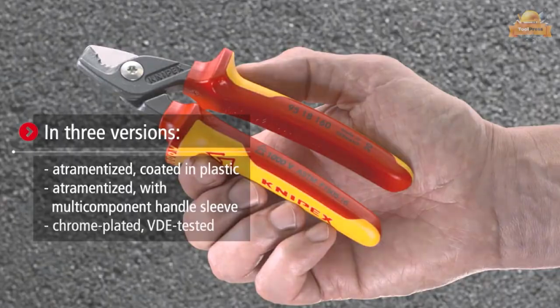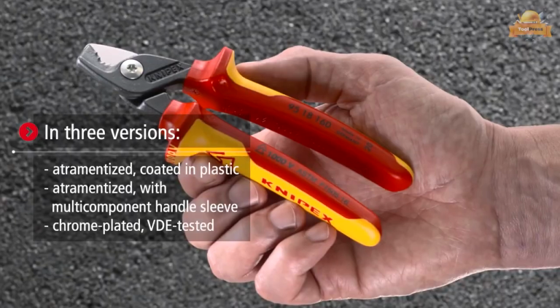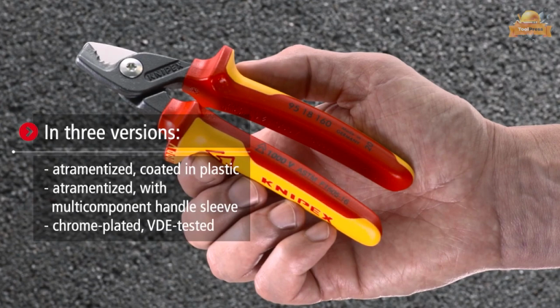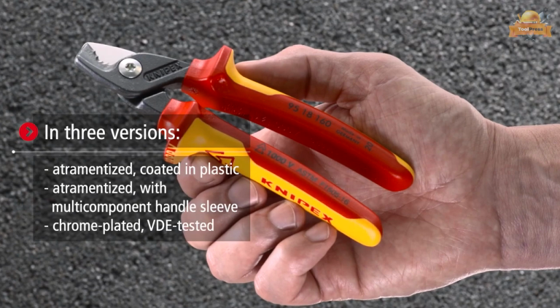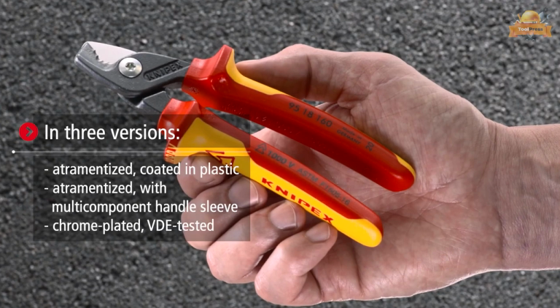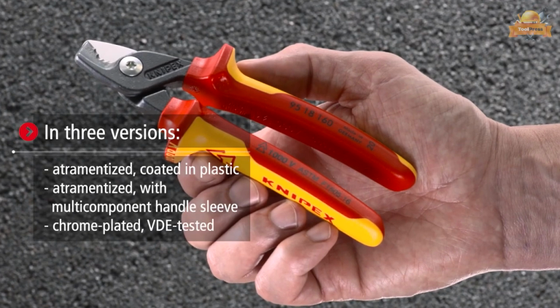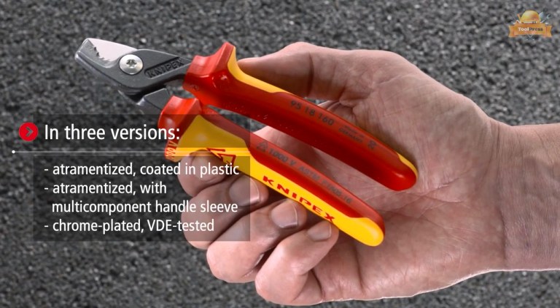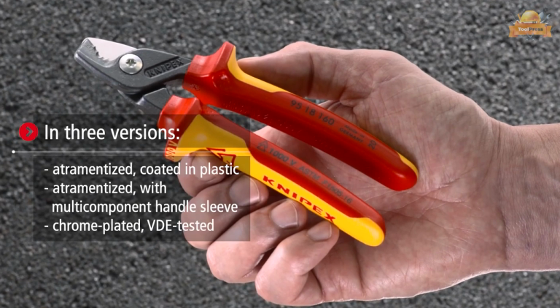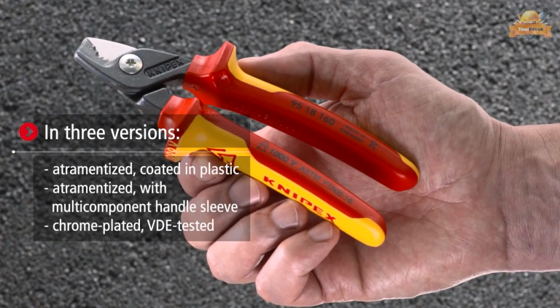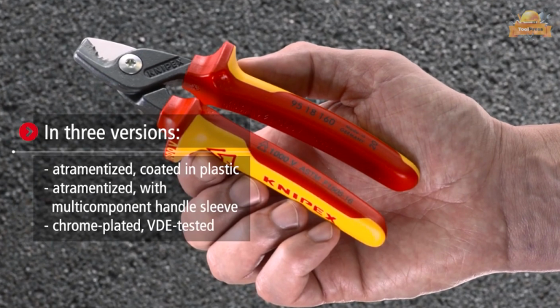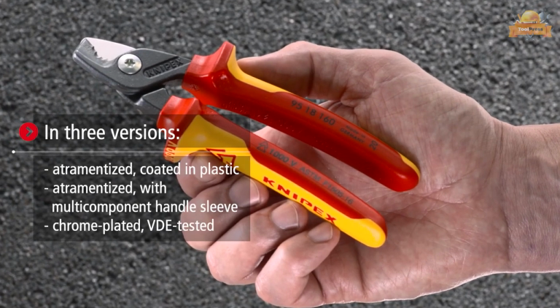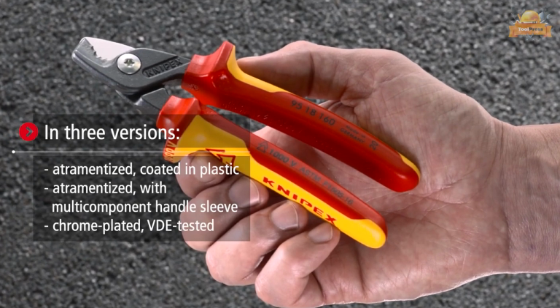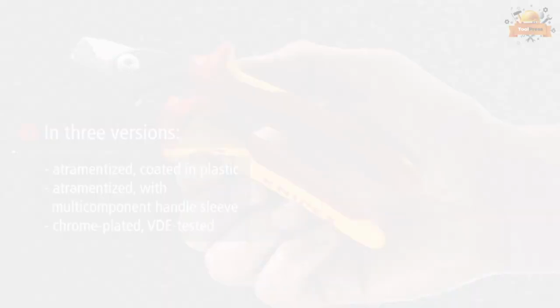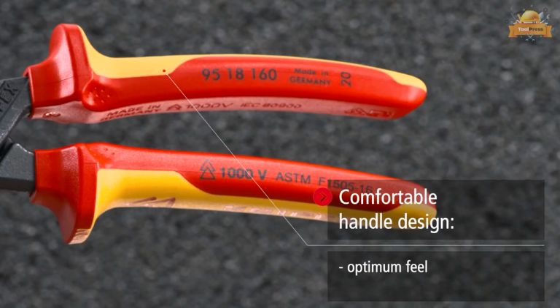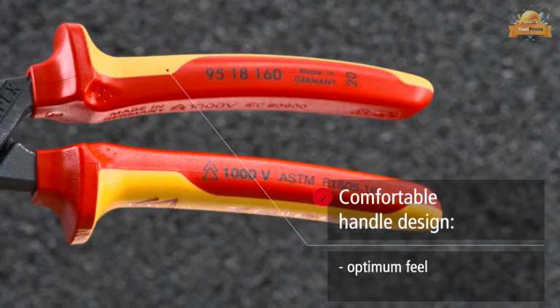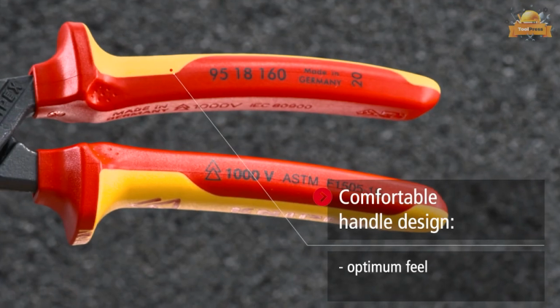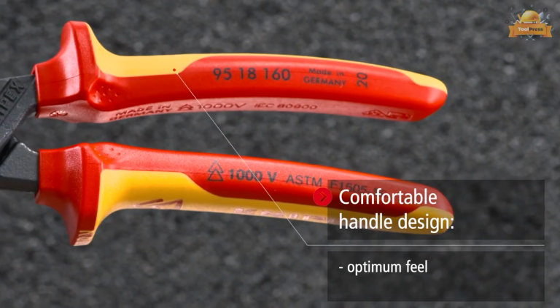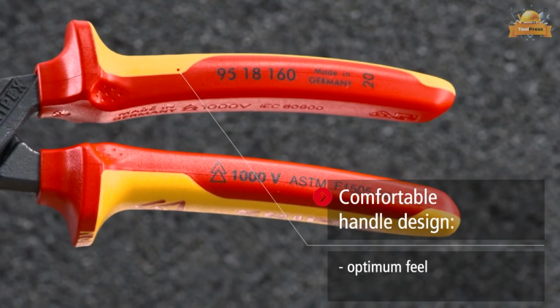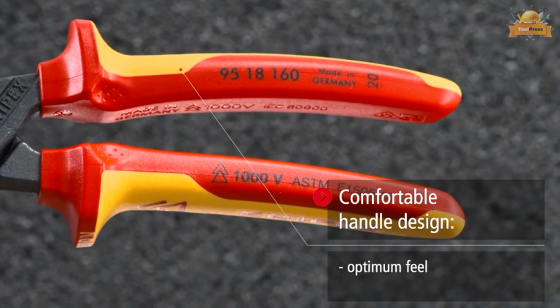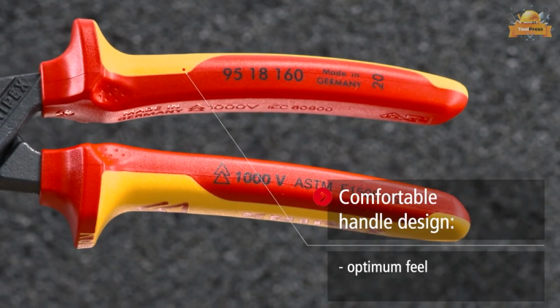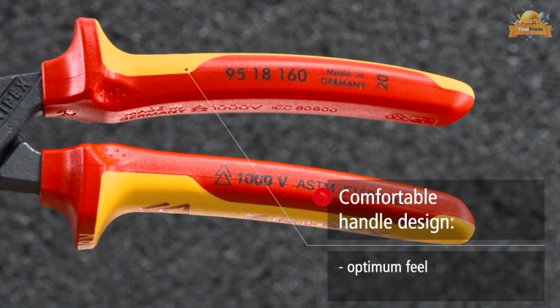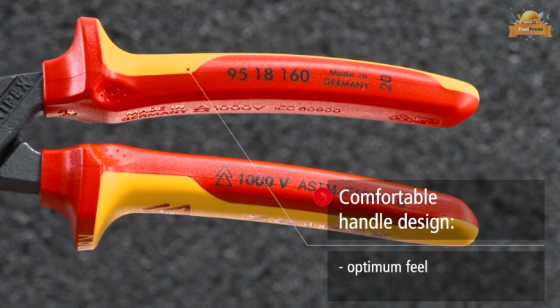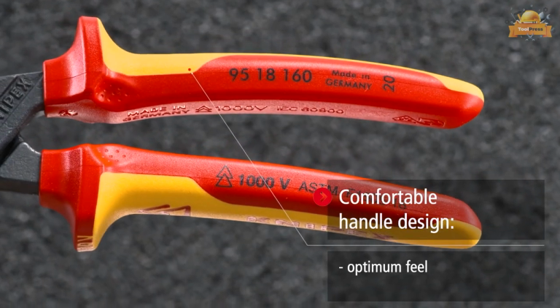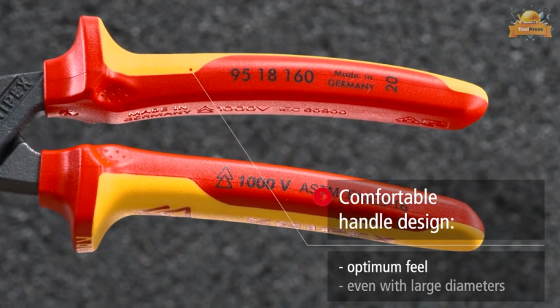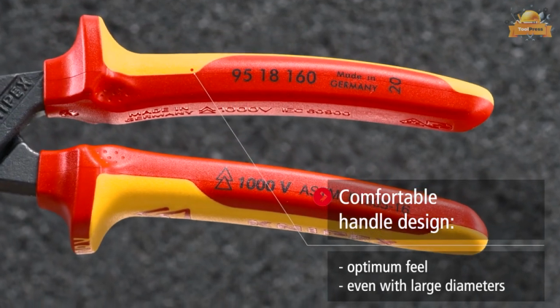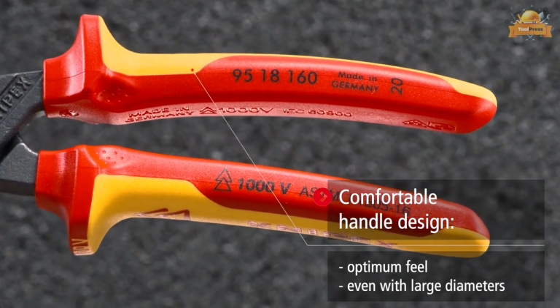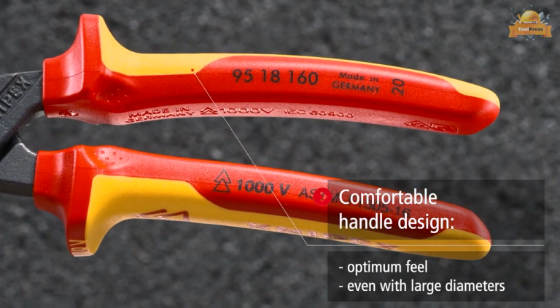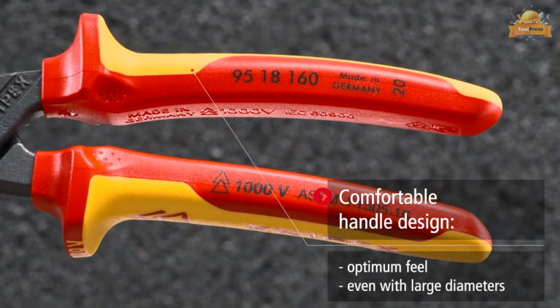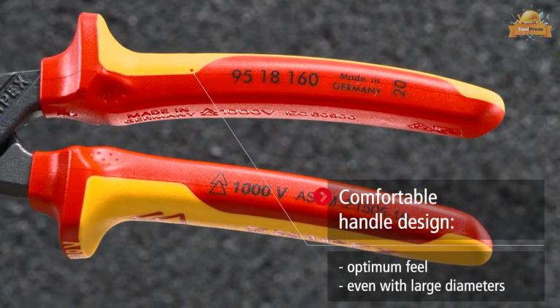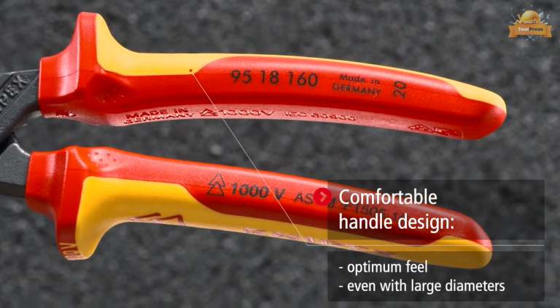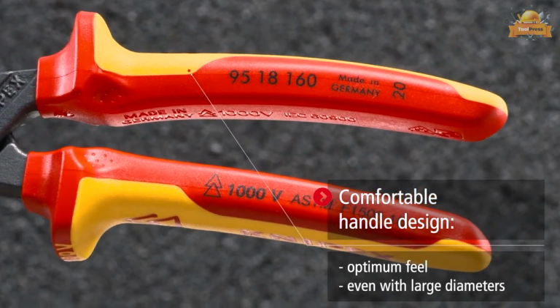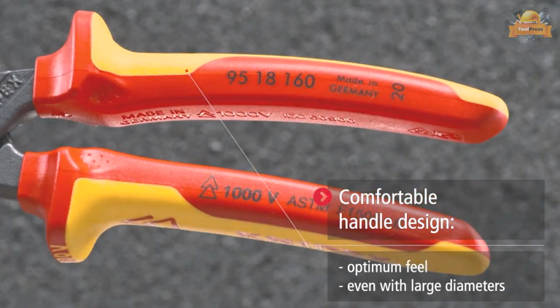The tool comes in three versions: plastic, multi-component, and VDE tested.